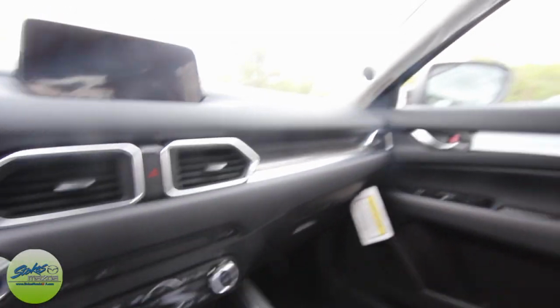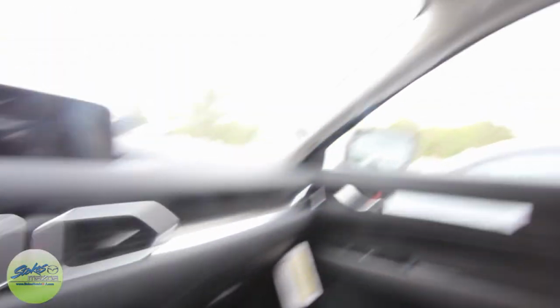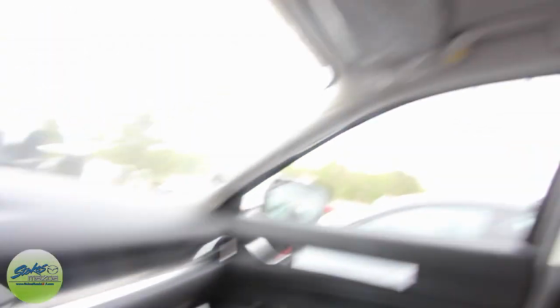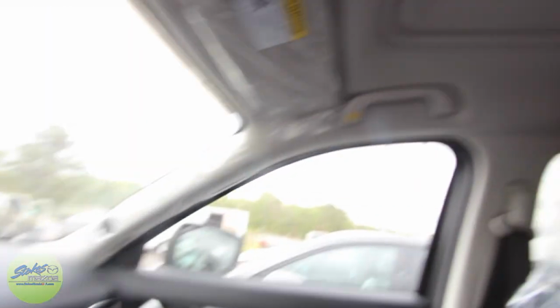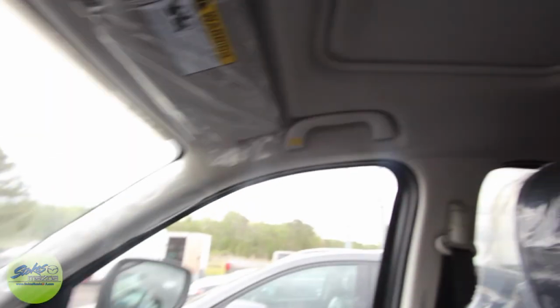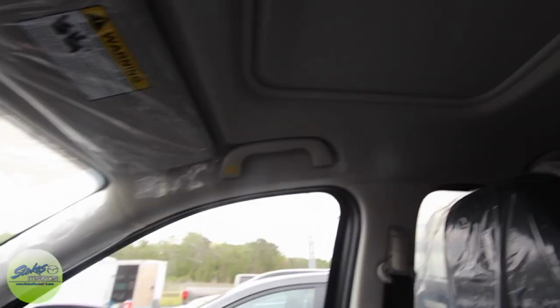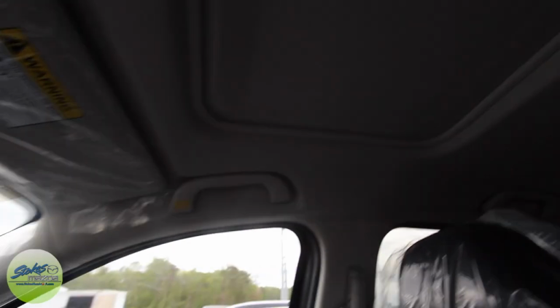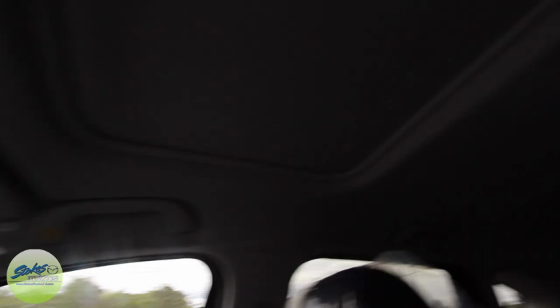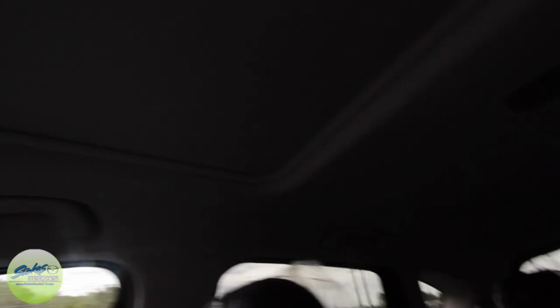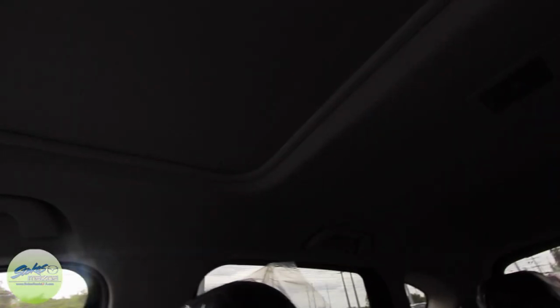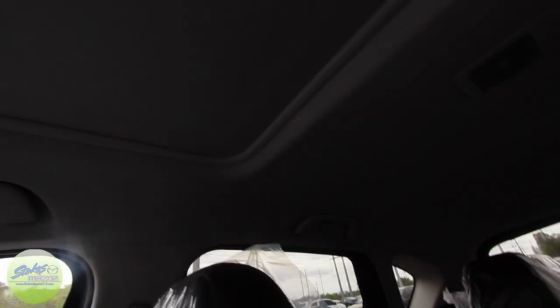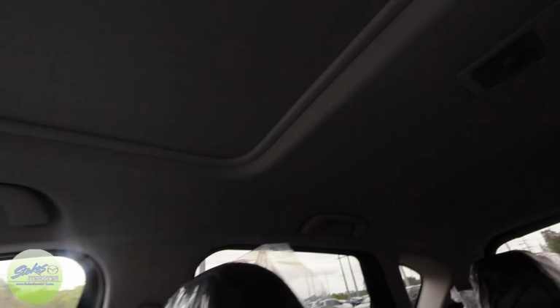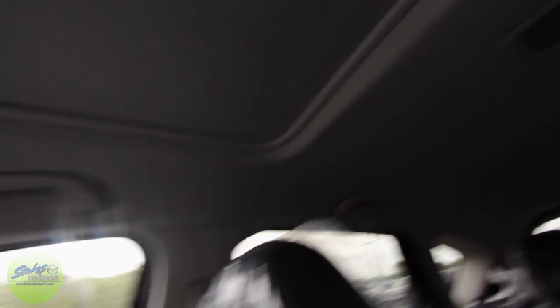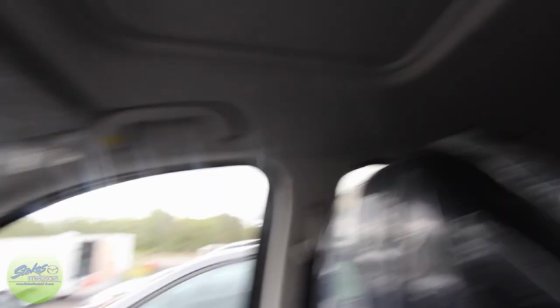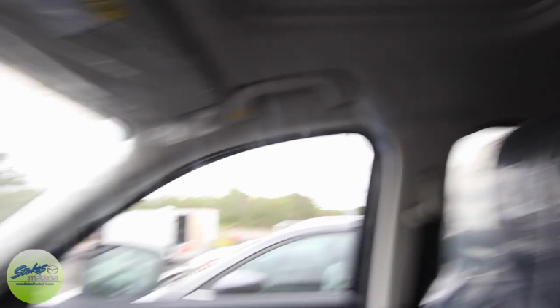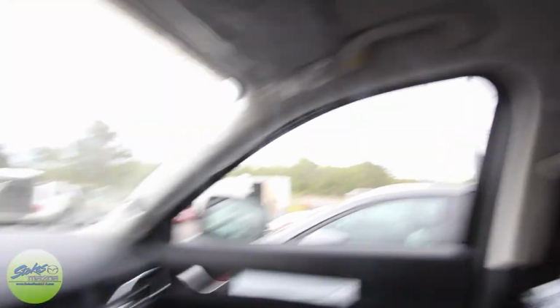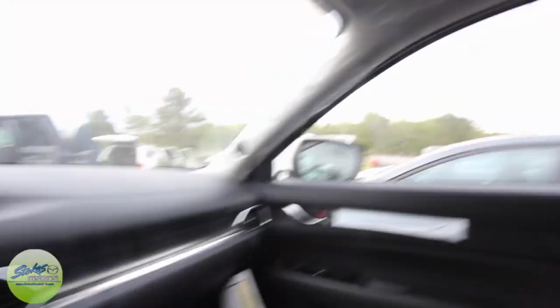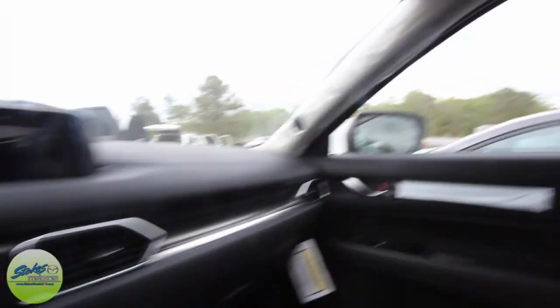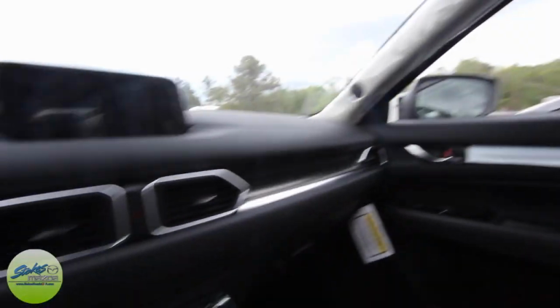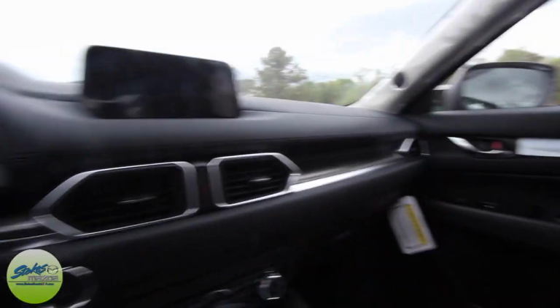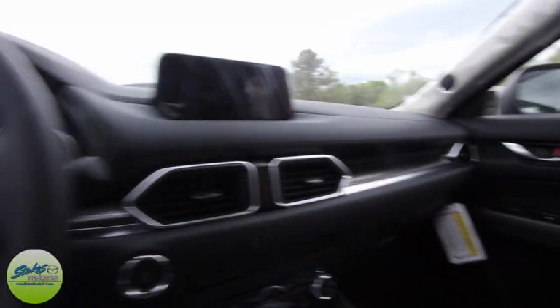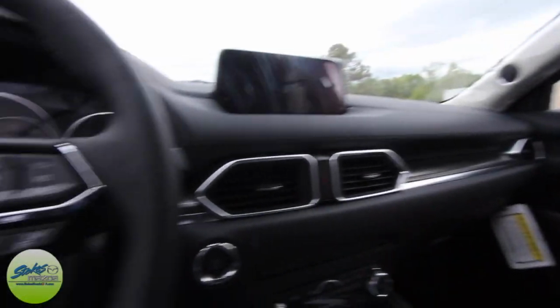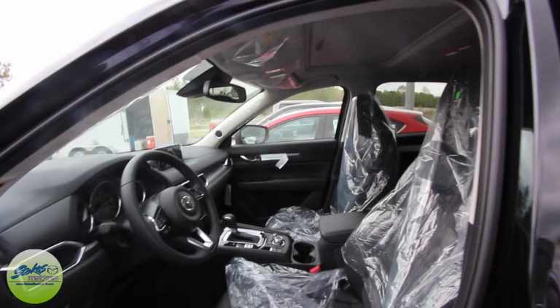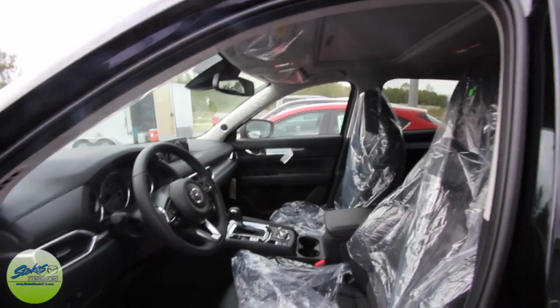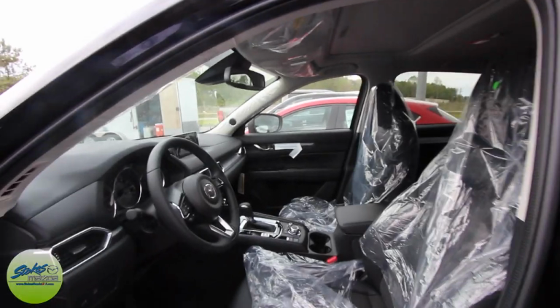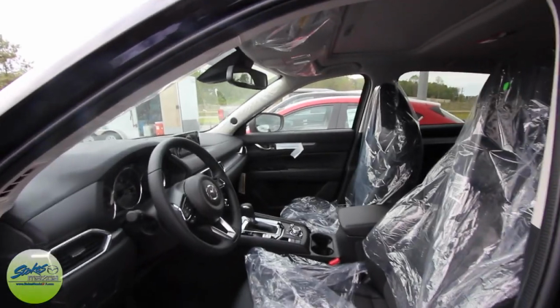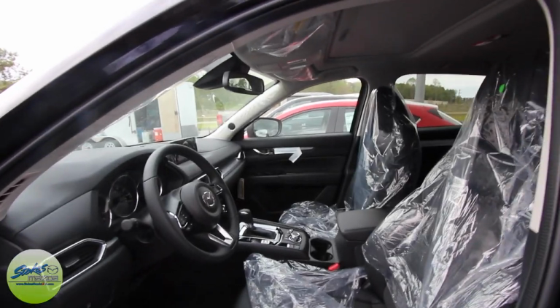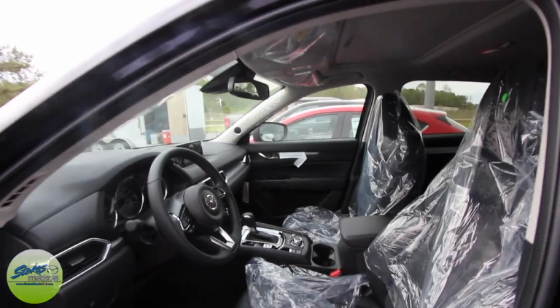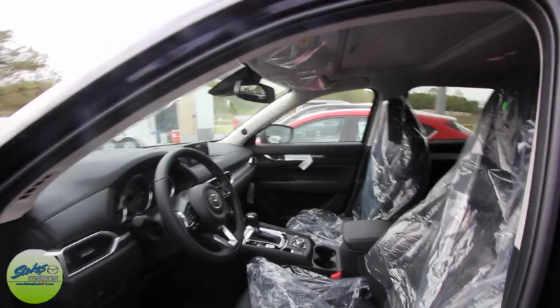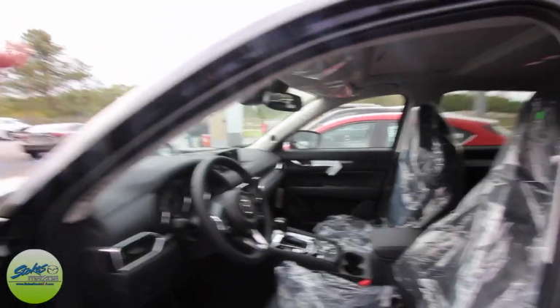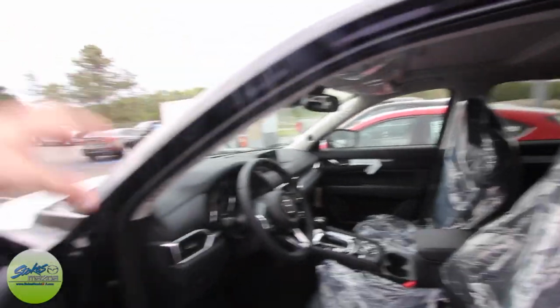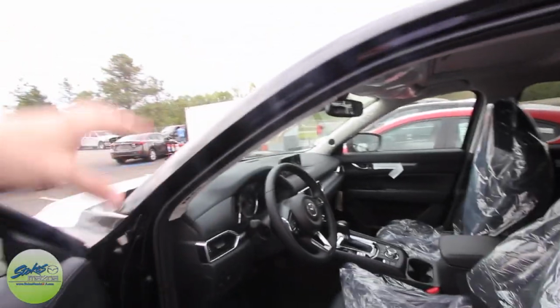Up top you still have your sunglass holder. The sunroof hasn't really changed a whole lot — still just your traditional sunroof, doesn't stretch all the way back to the second row seats. Not sure why Mazda hasn't done that yet, but not everybody wants a sunroof that goes all the way to the back.